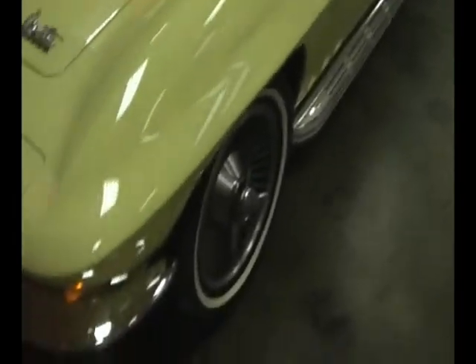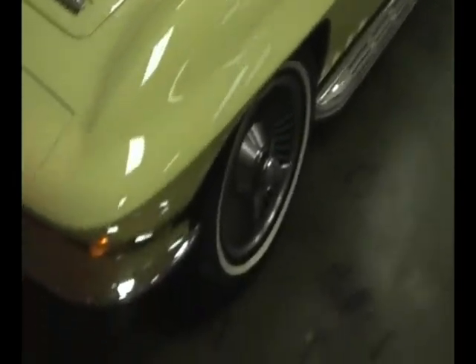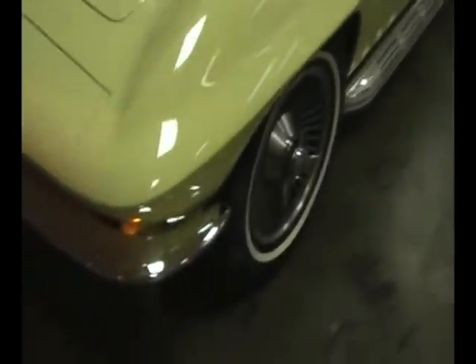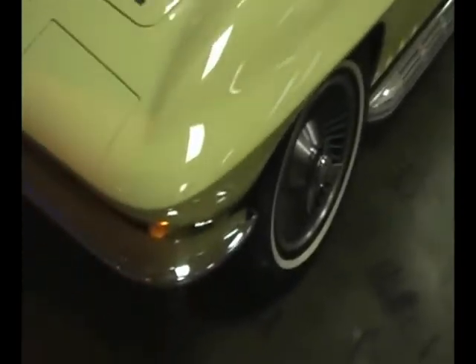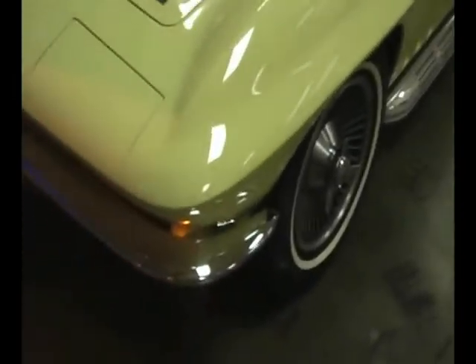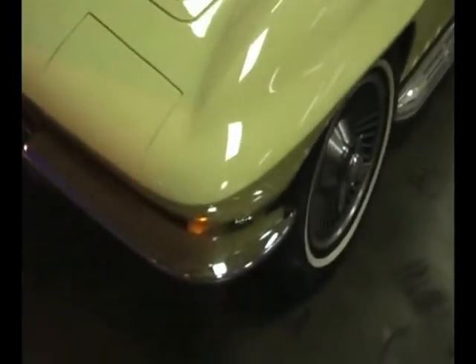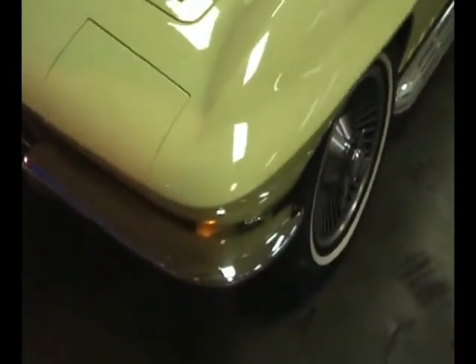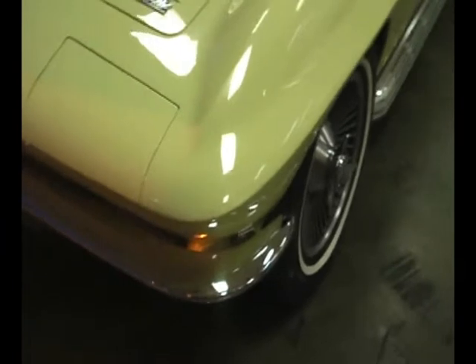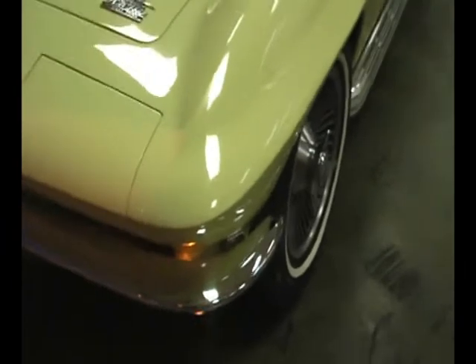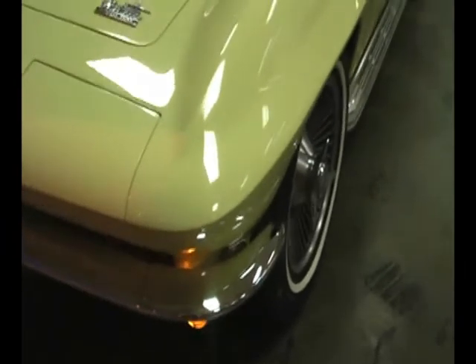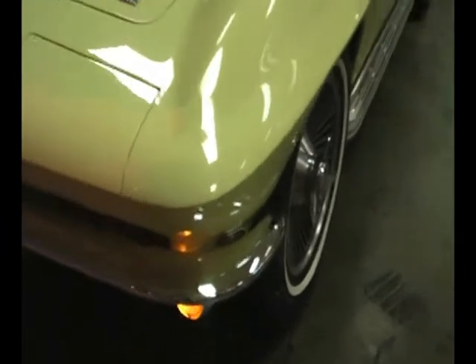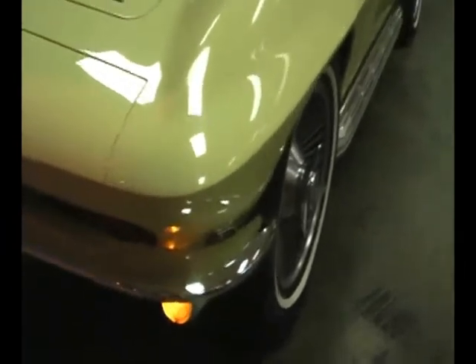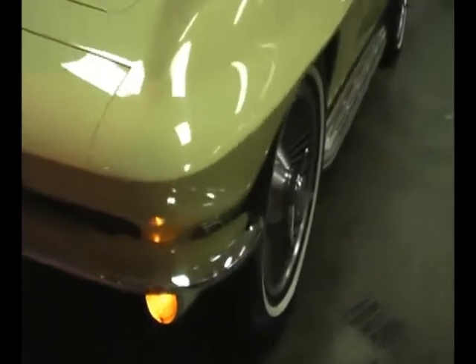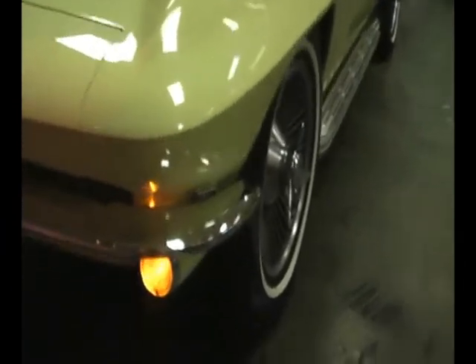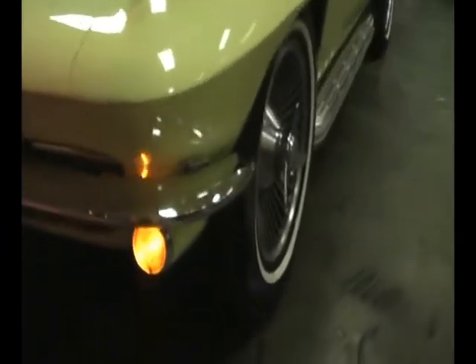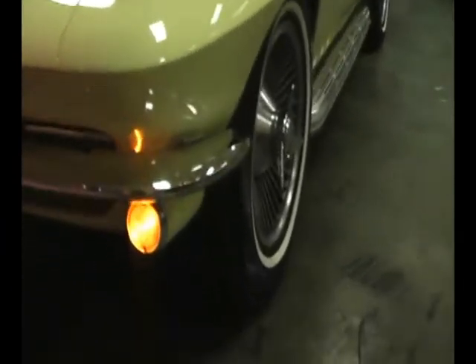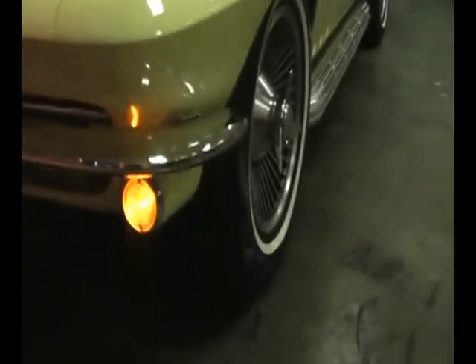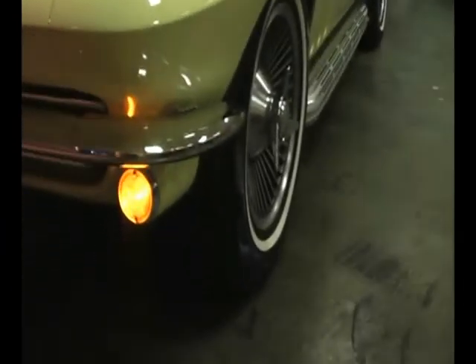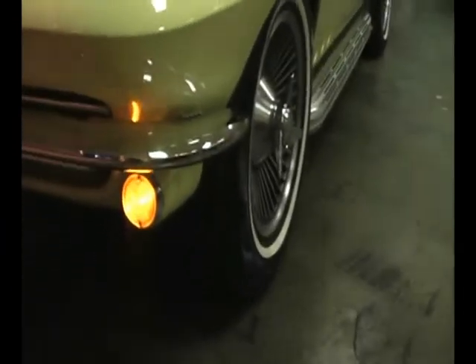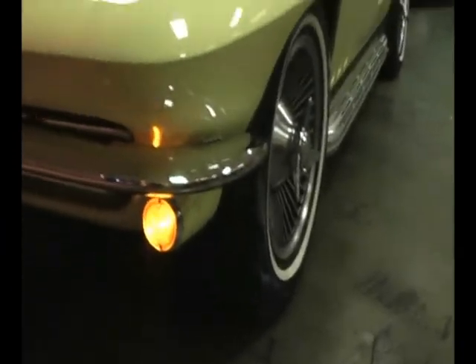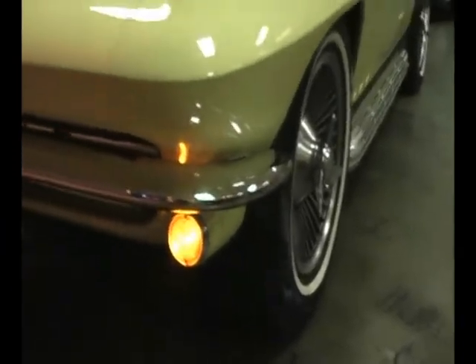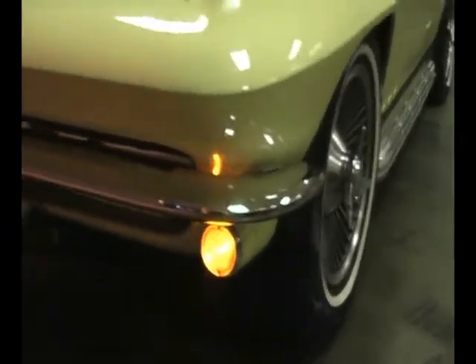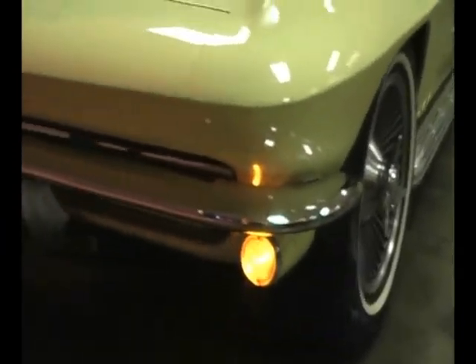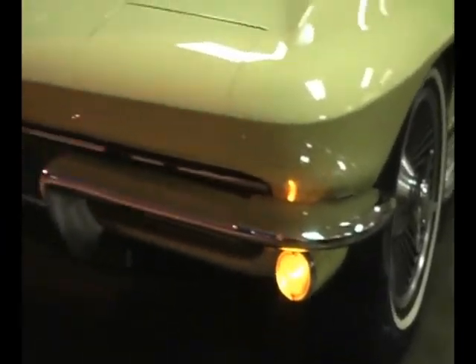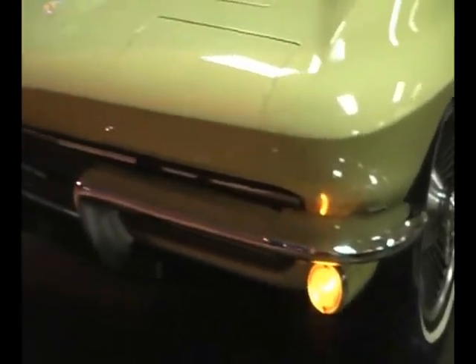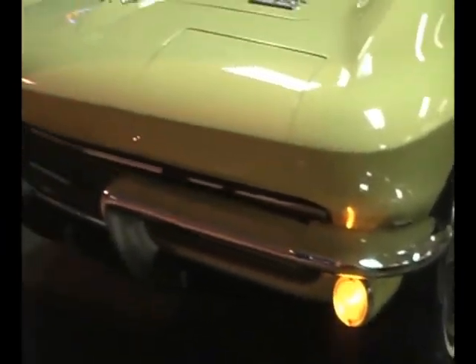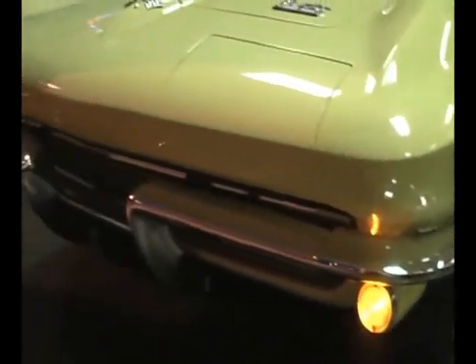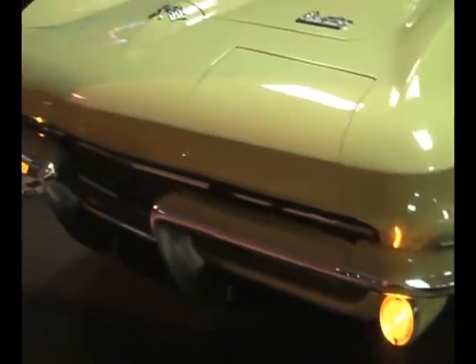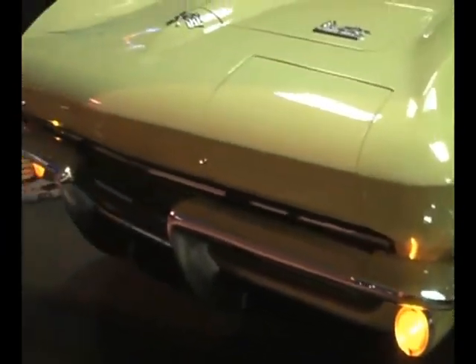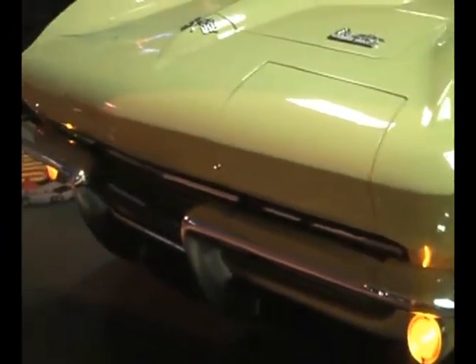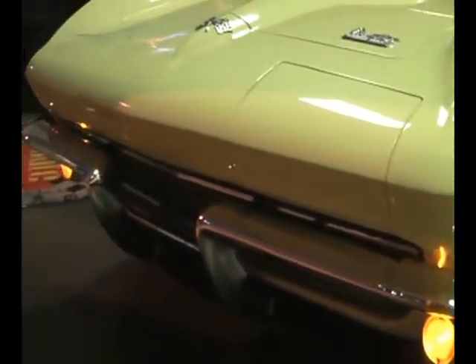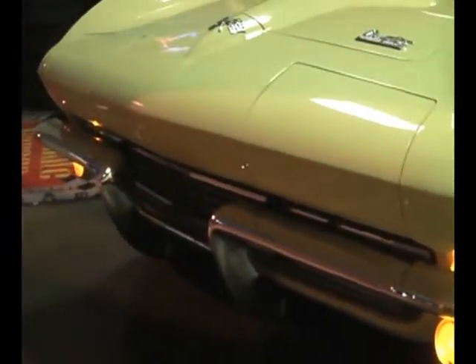Beautiful hideaway headlights. Everything works like it should.